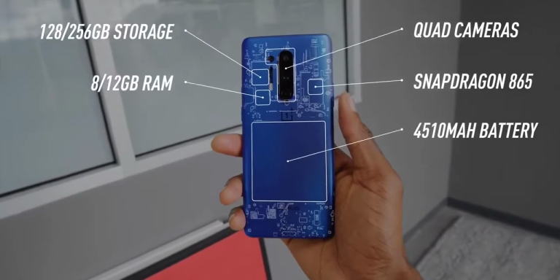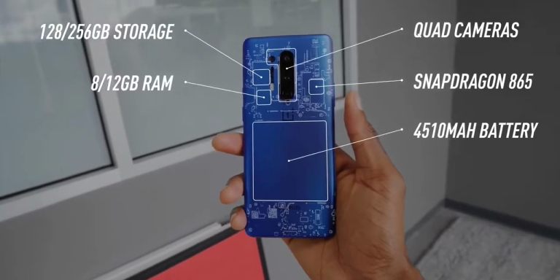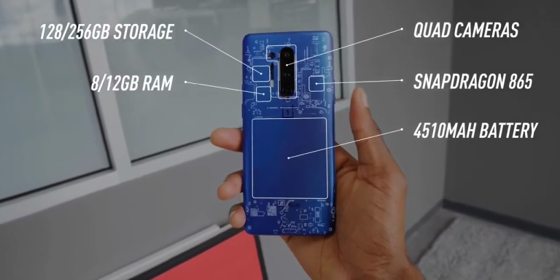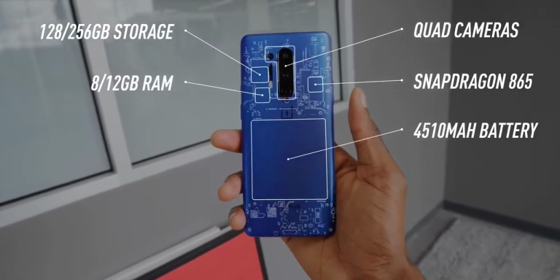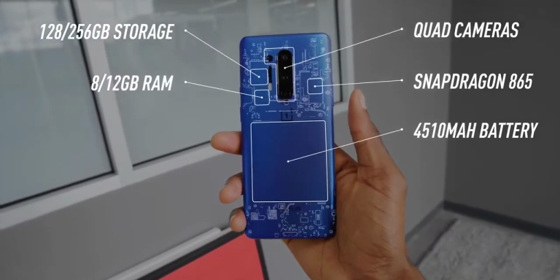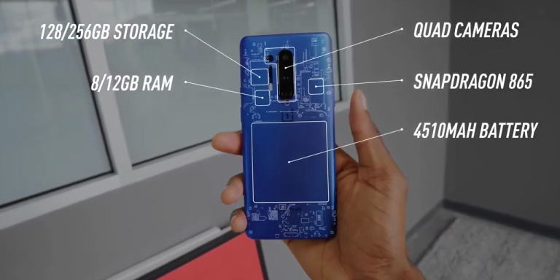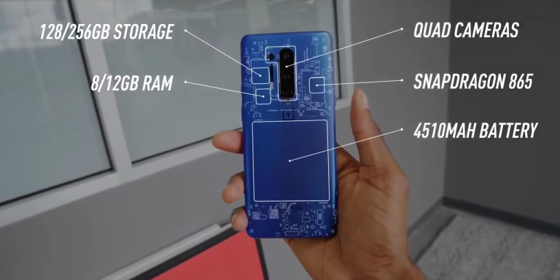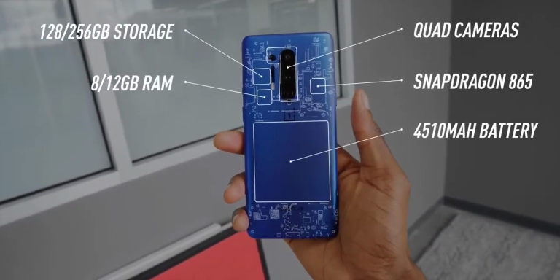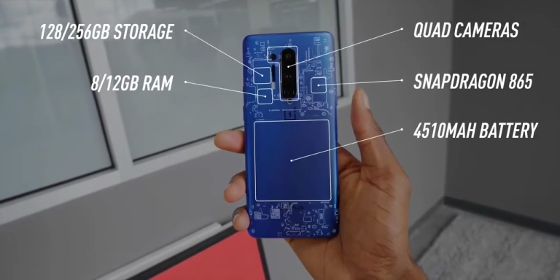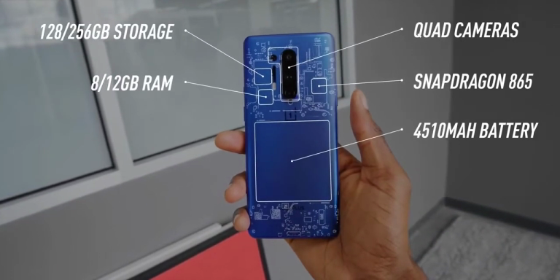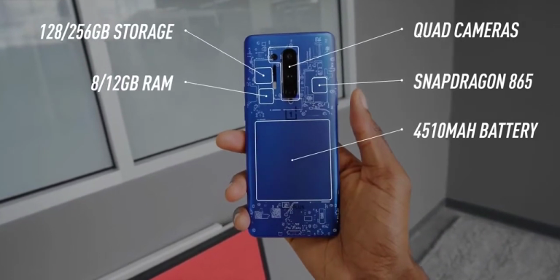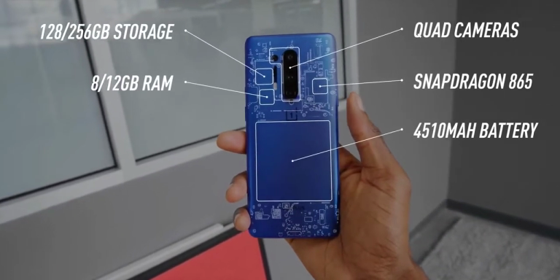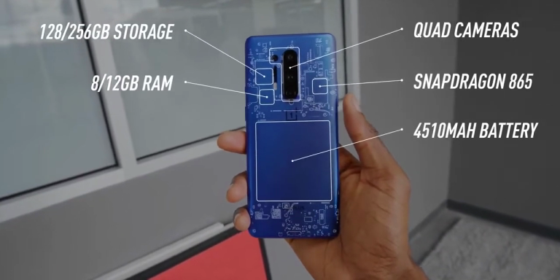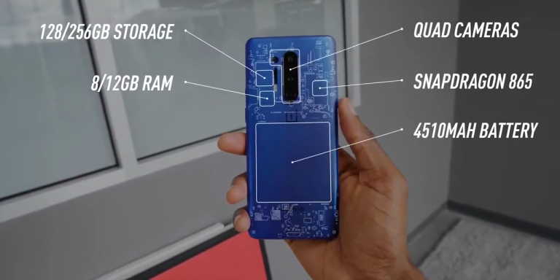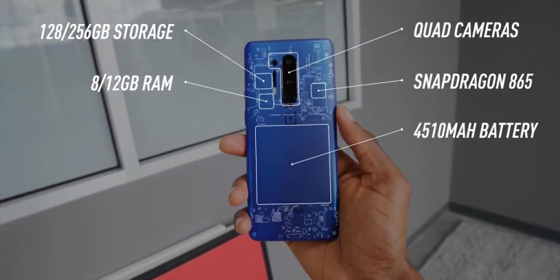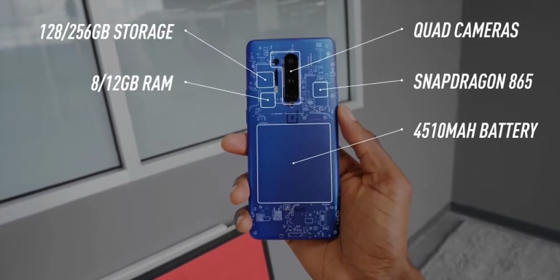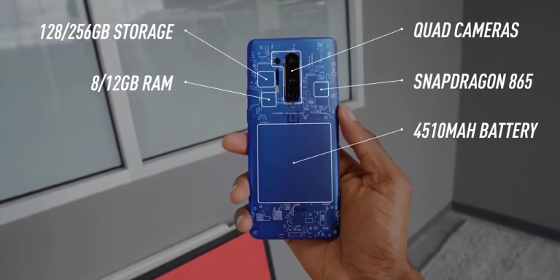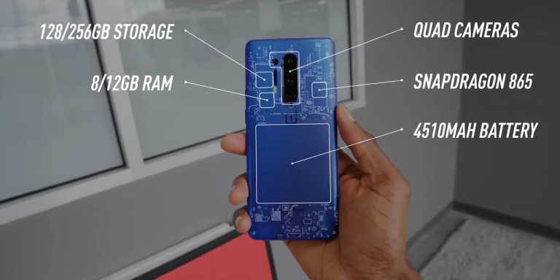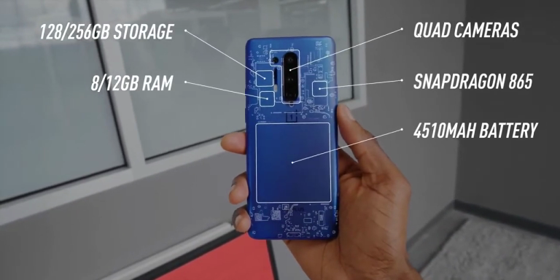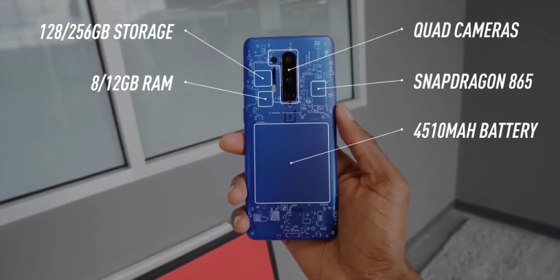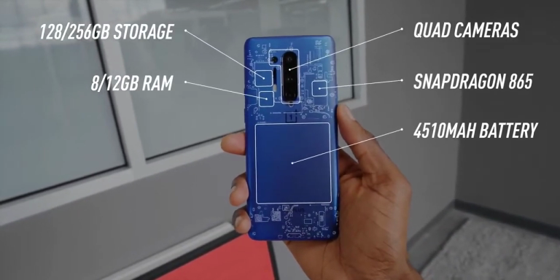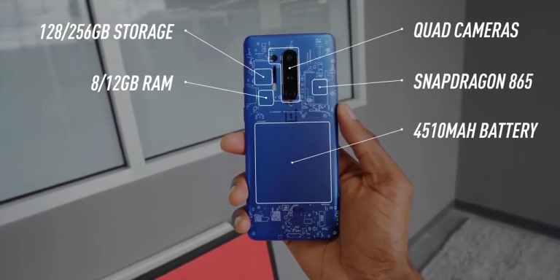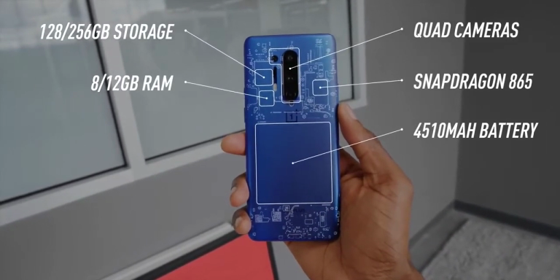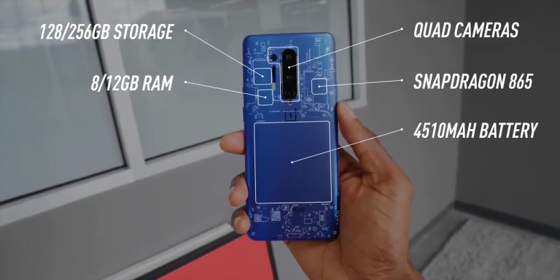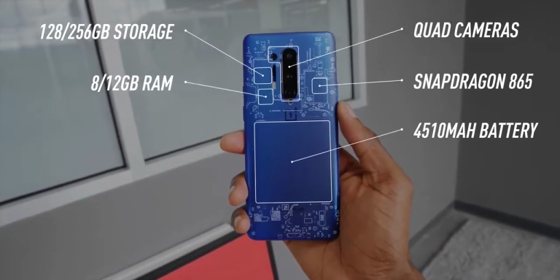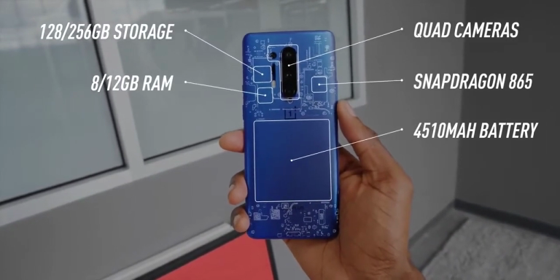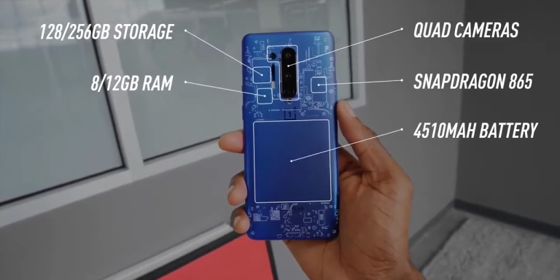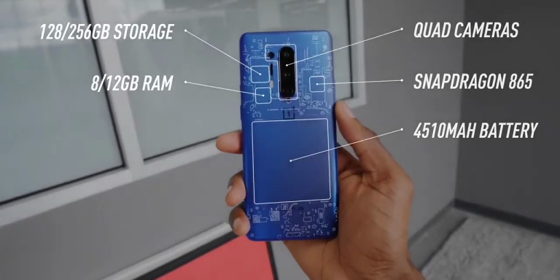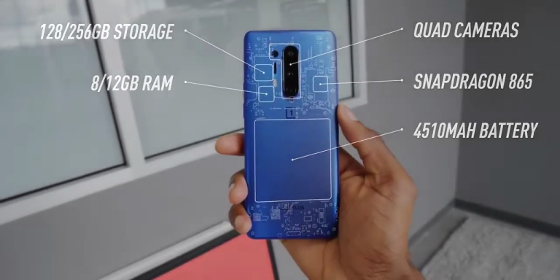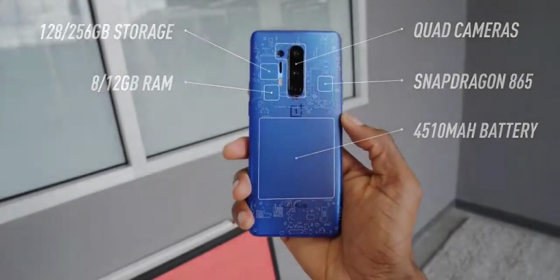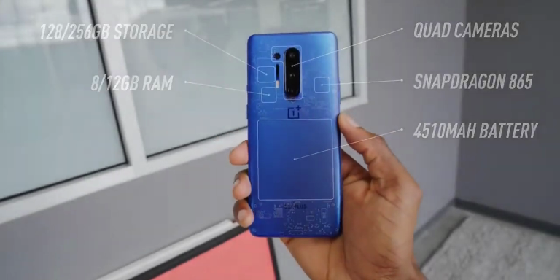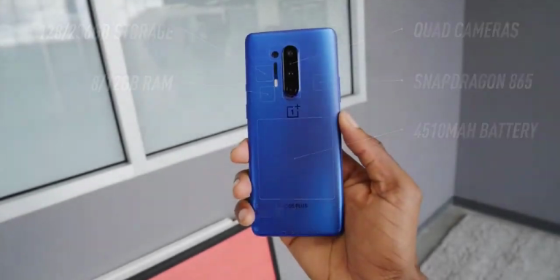We still have a very familiar OnePlus design and experience here — the bezels, their logo on the back, and still things like the alert slider that I'm surprised more phones haven't copied yet.